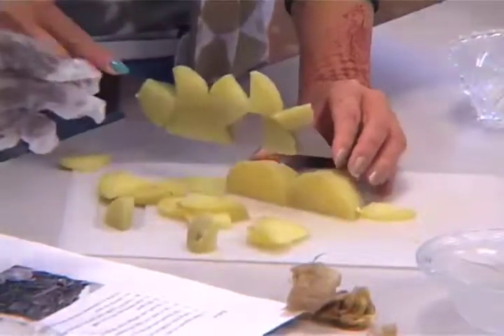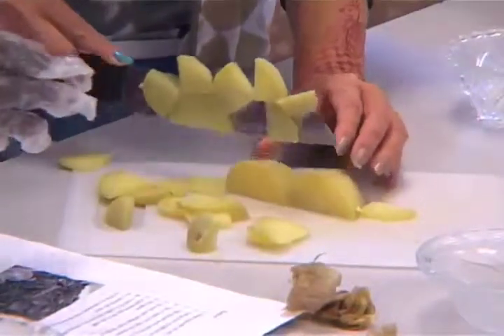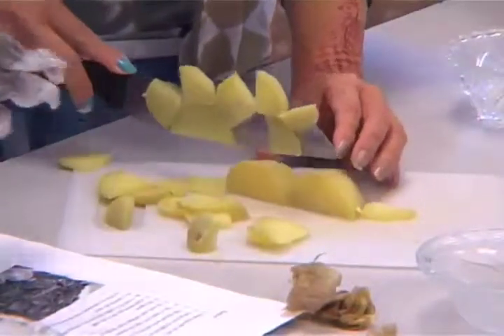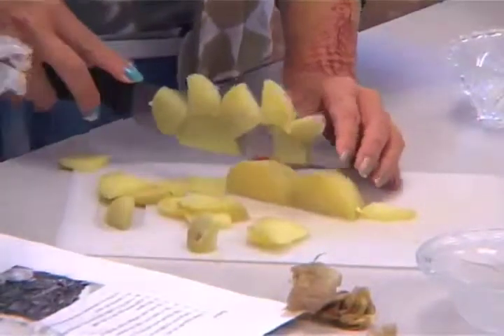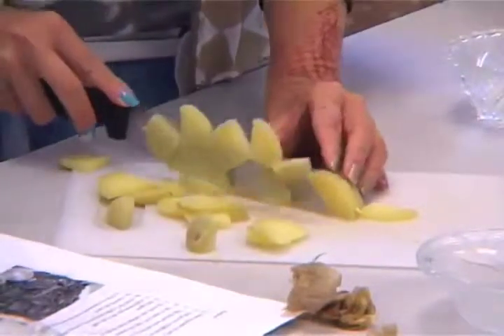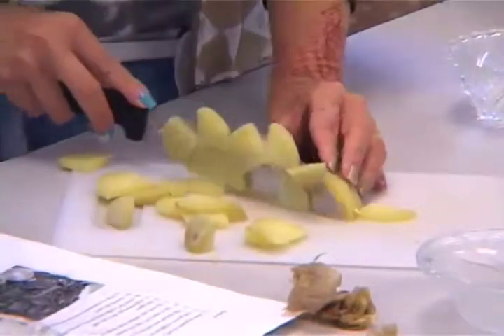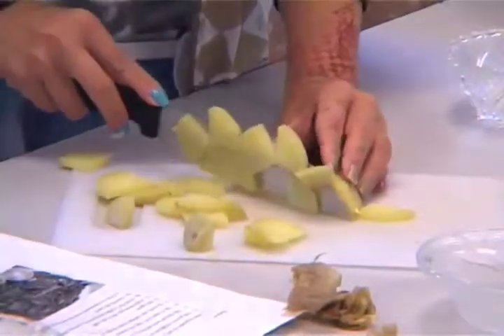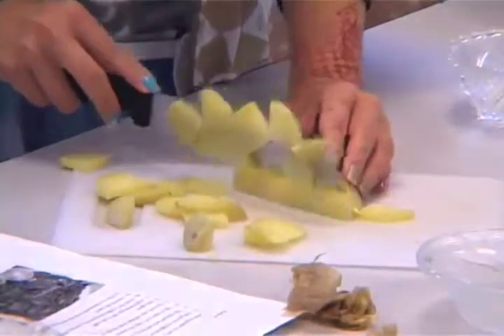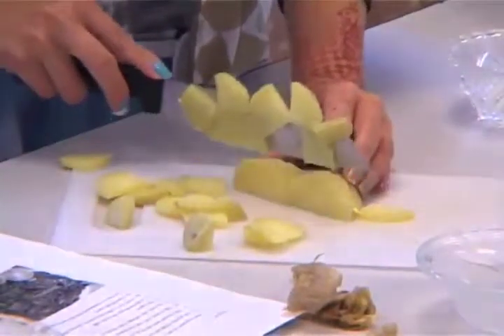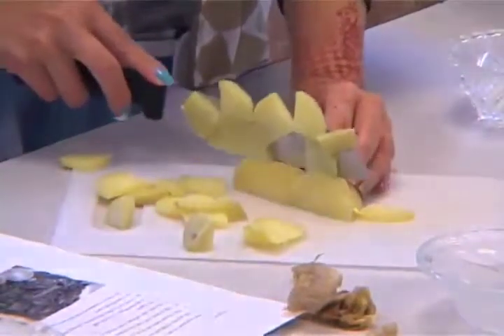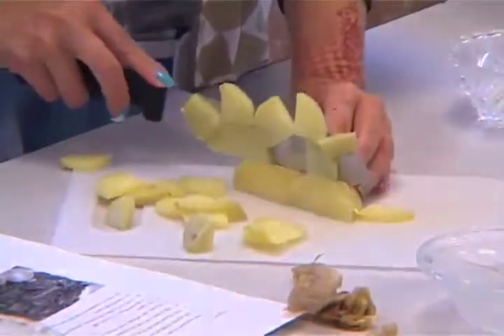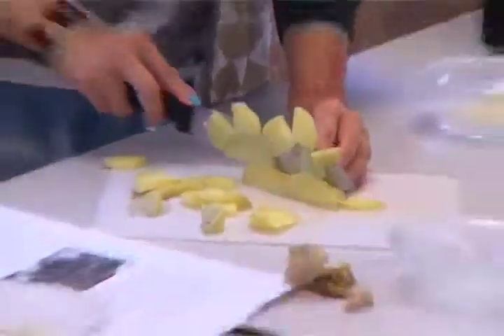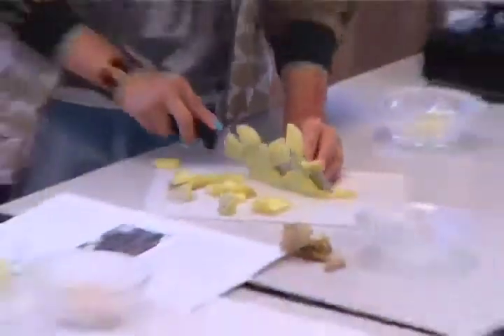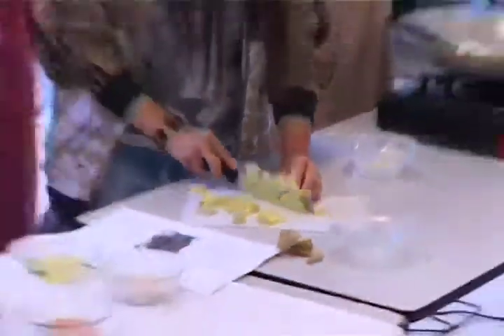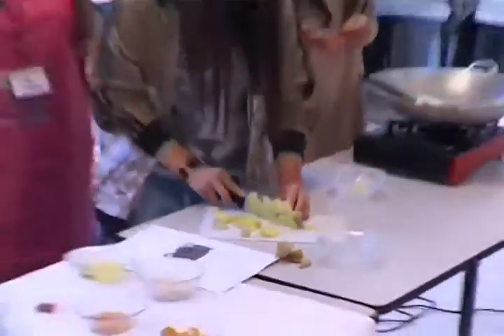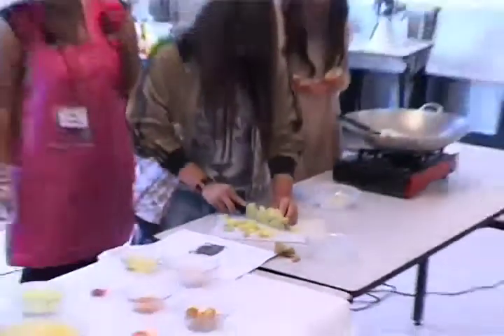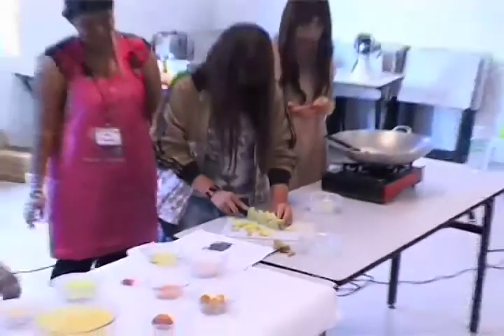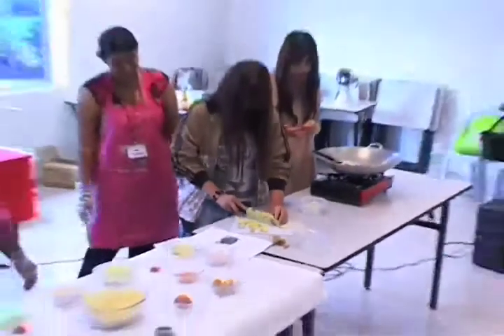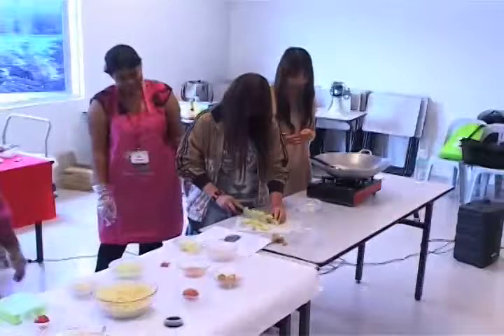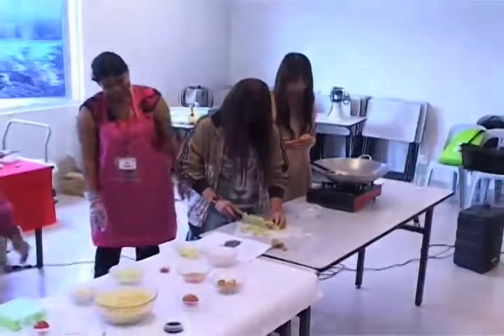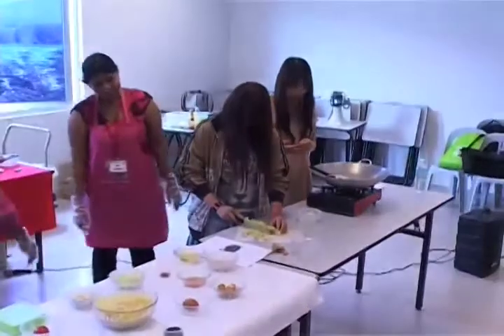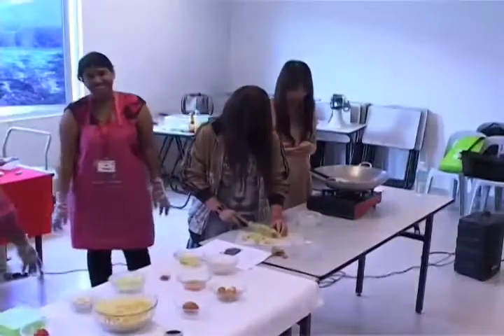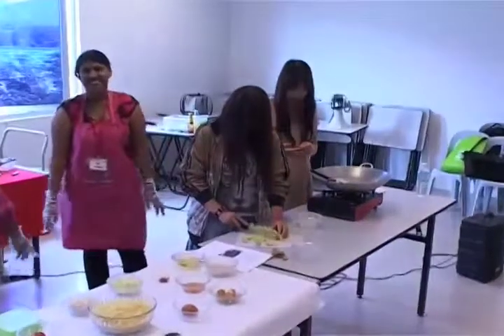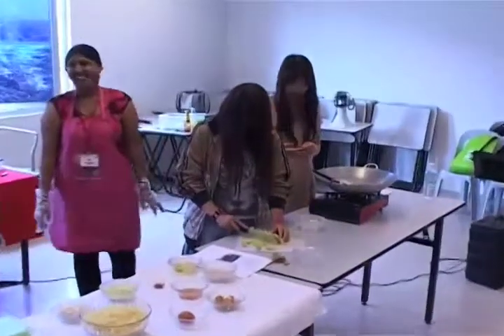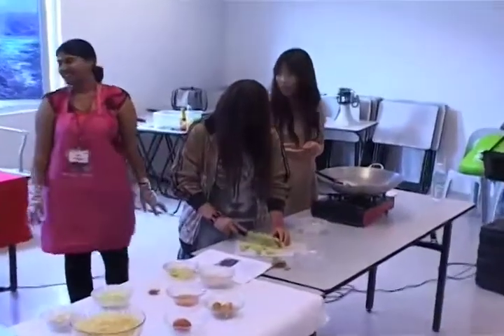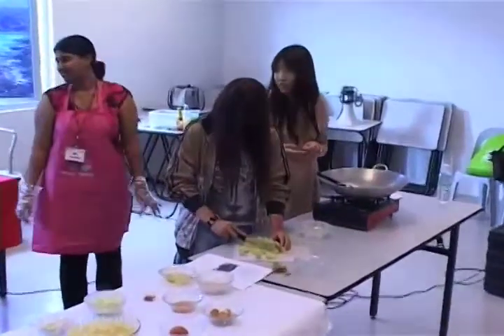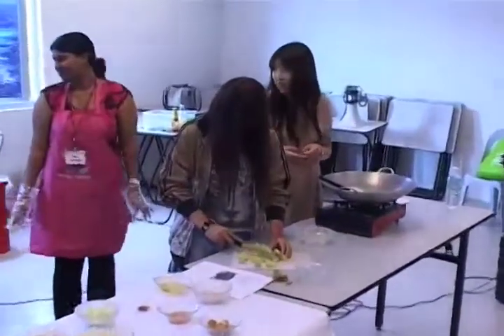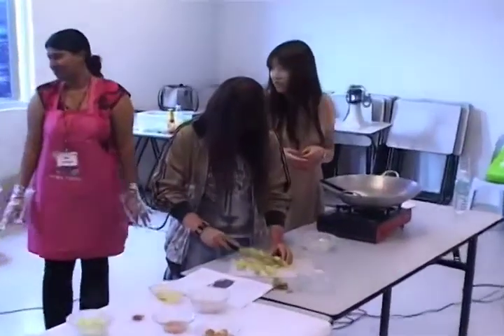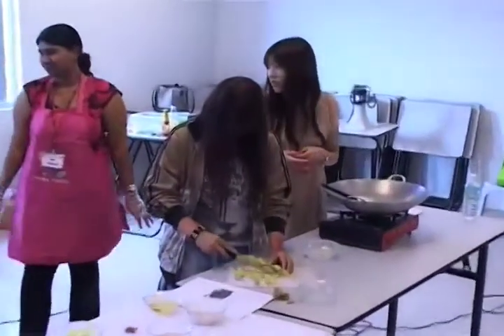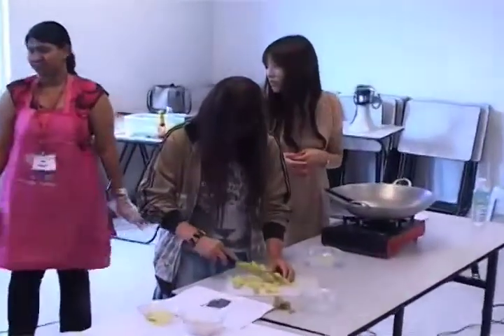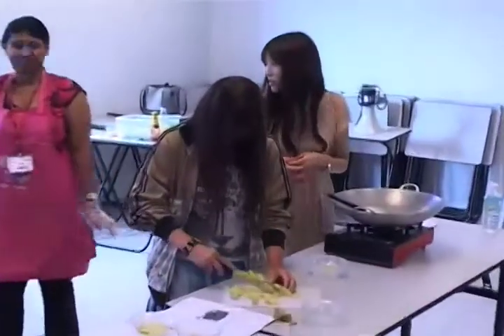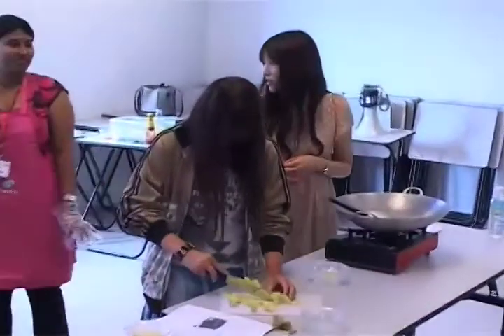Ms. Pakia will continue. Thank you for trying.